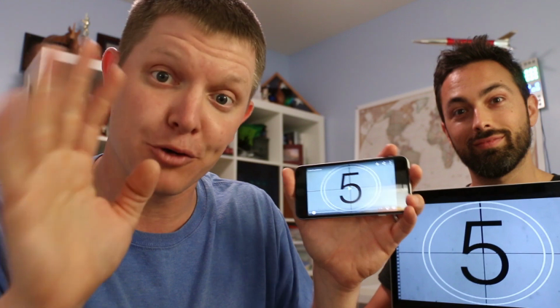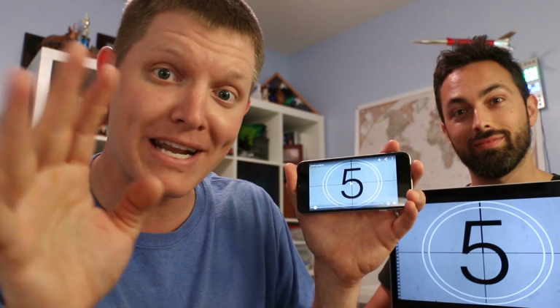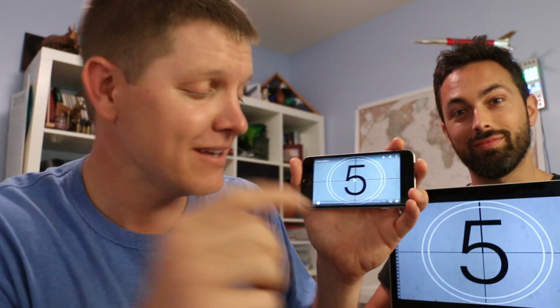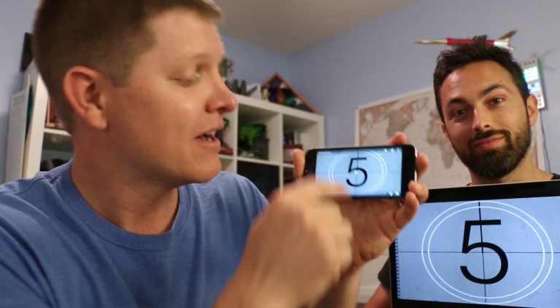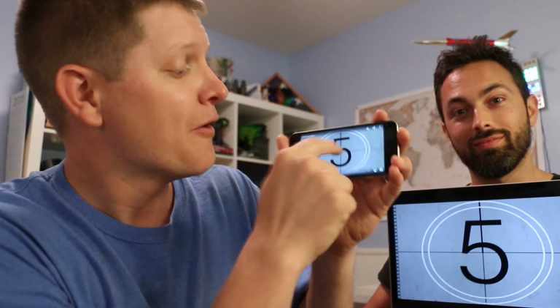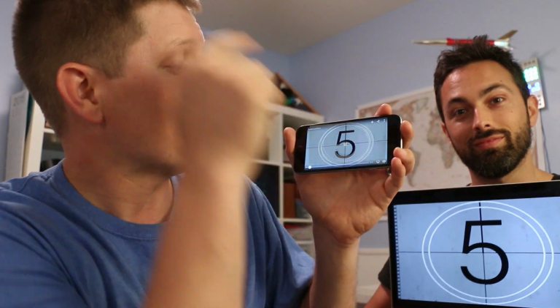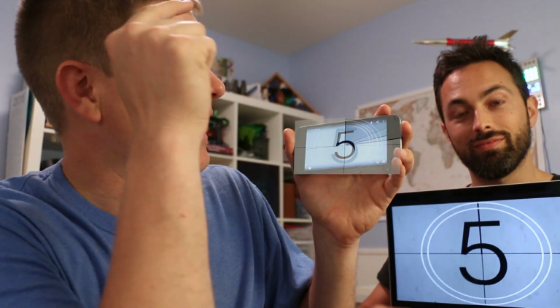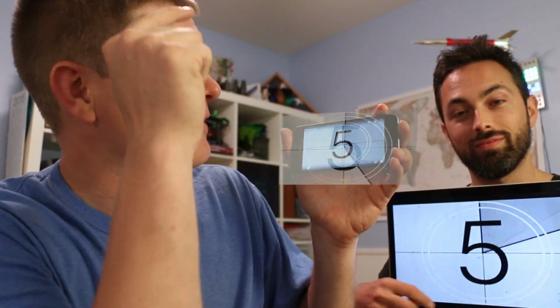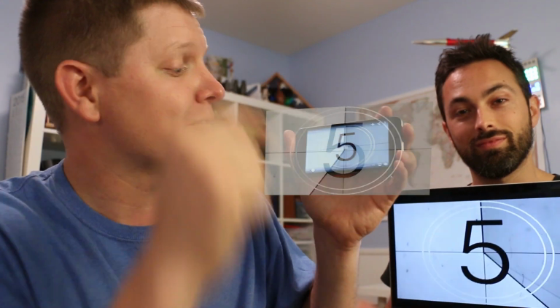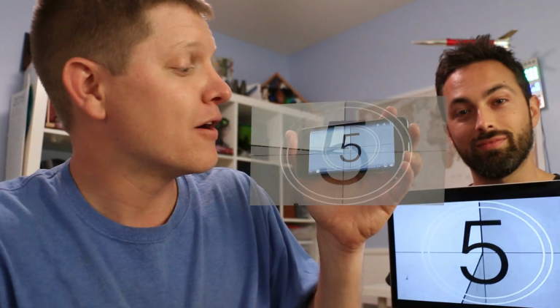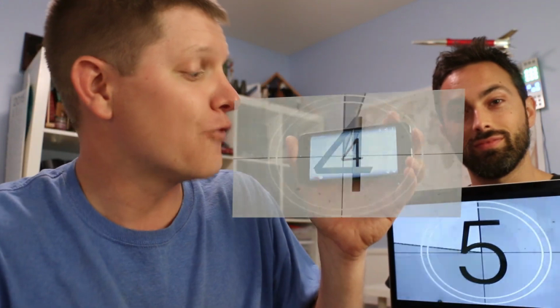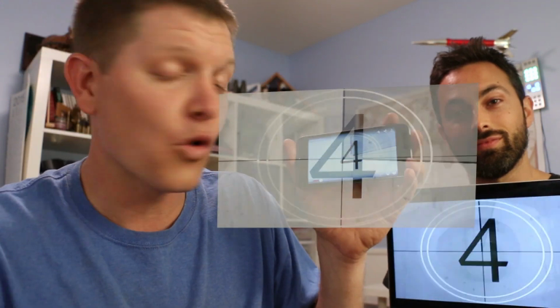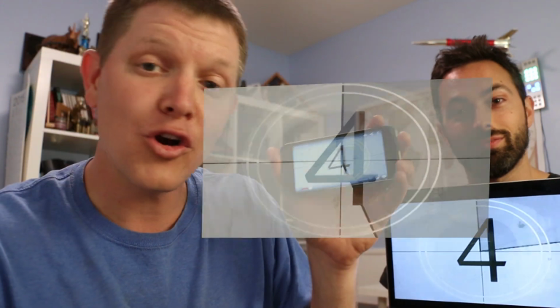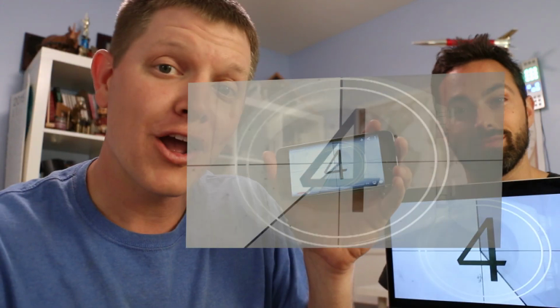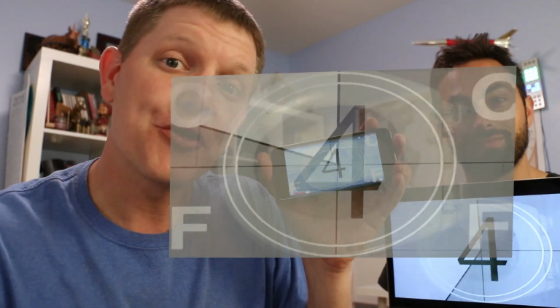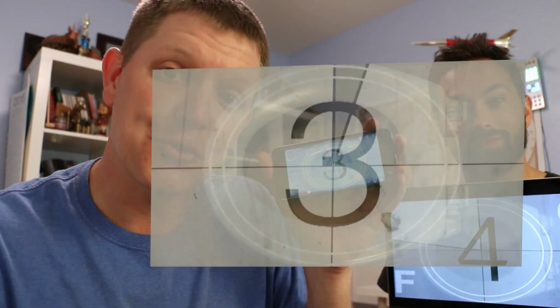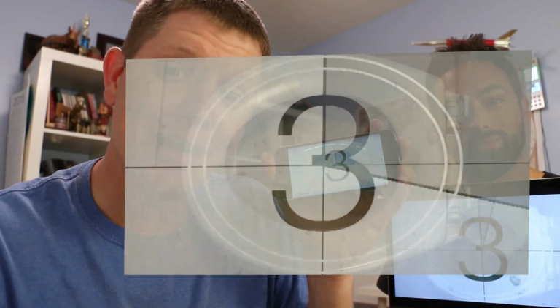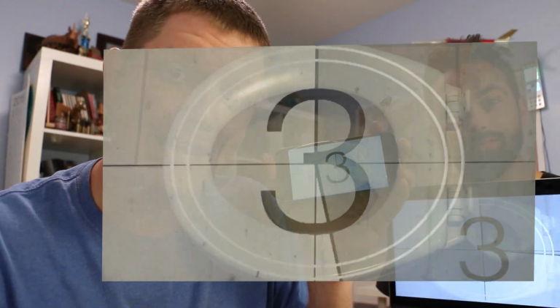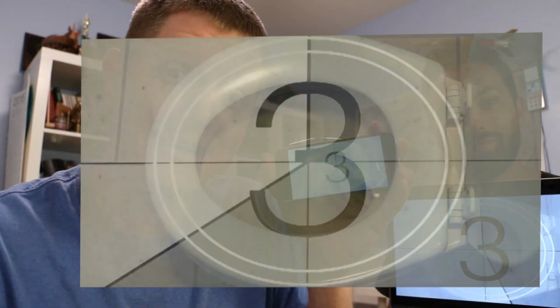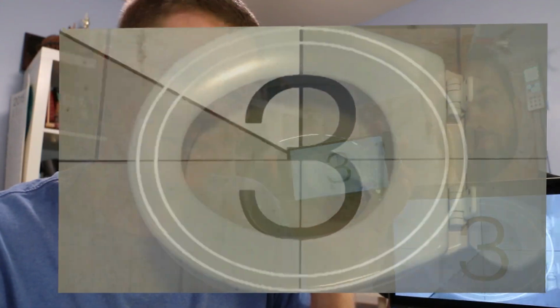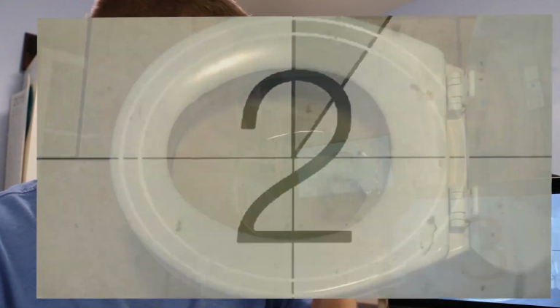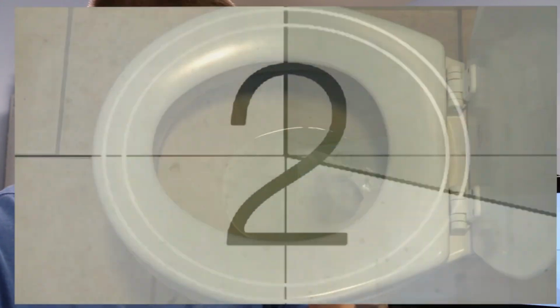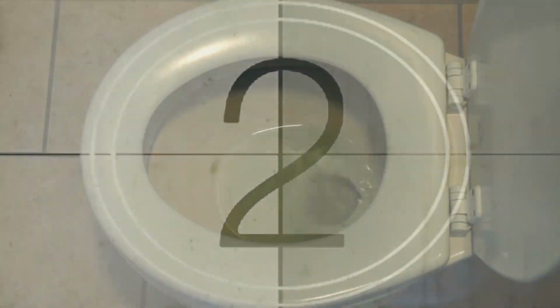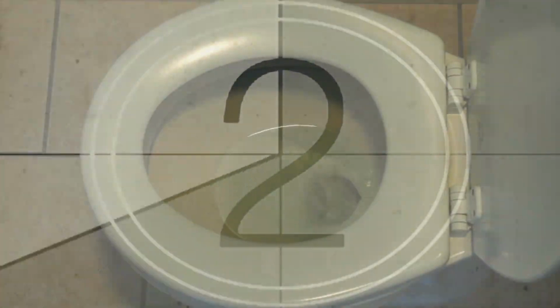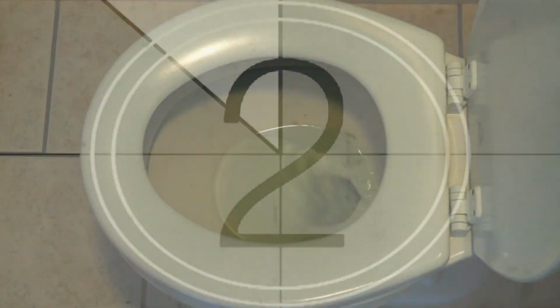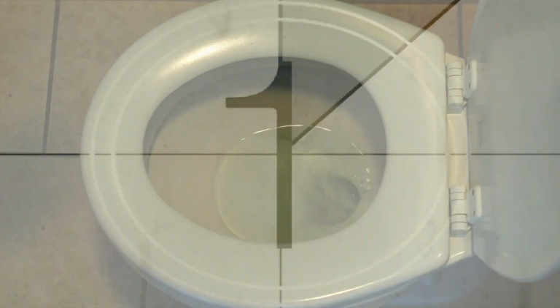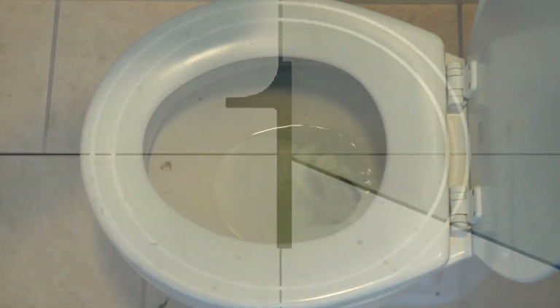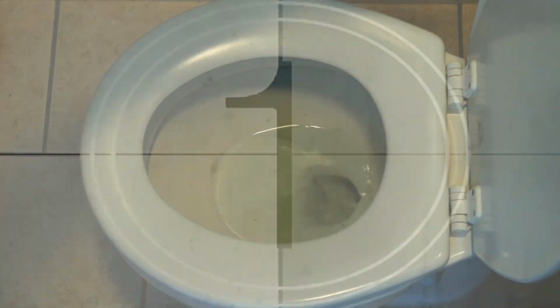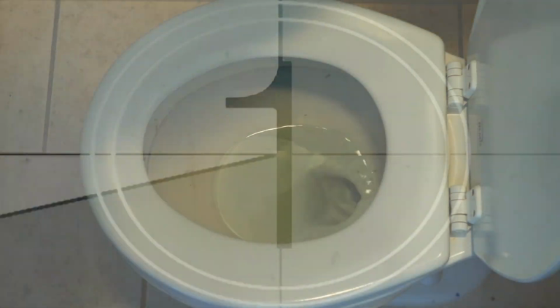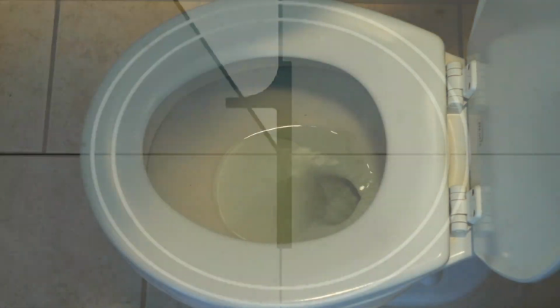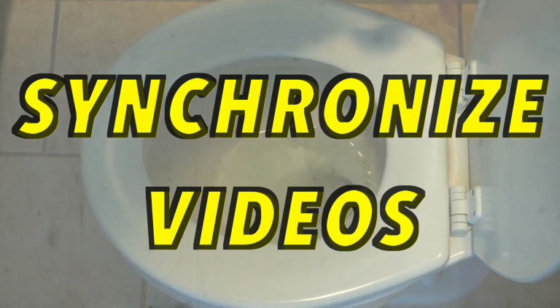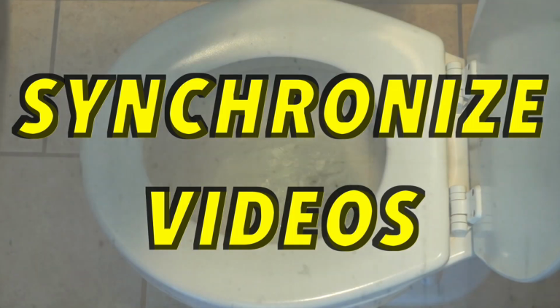You ready? Five... Four... Three... Two... One... Booyah!